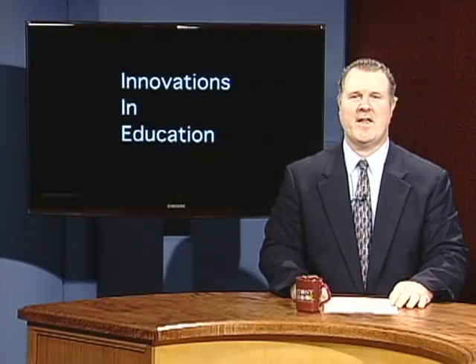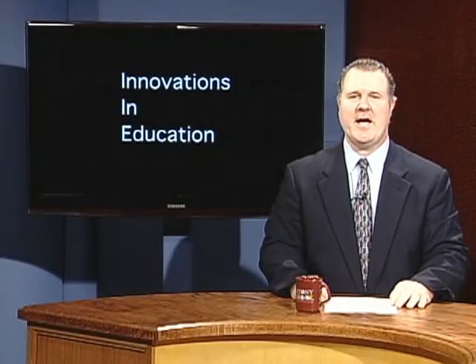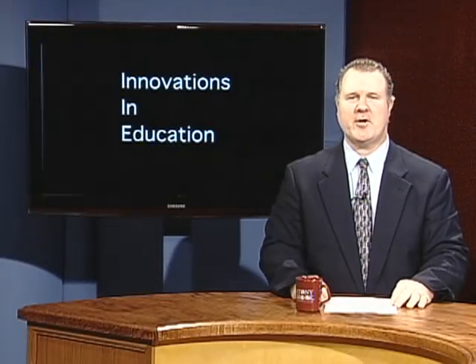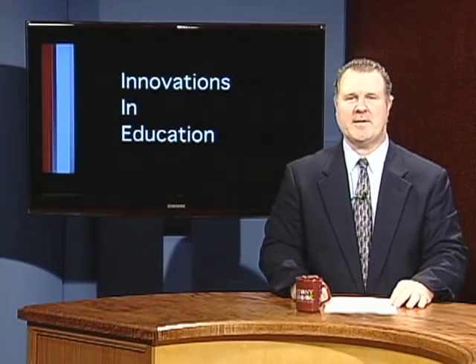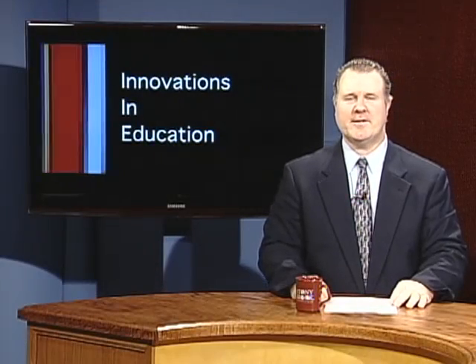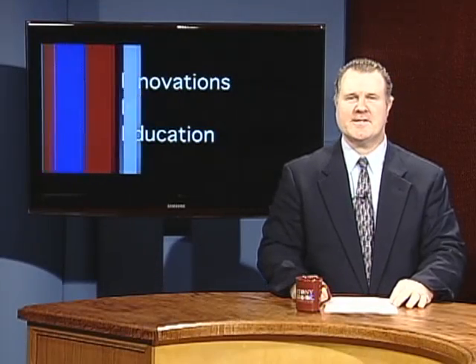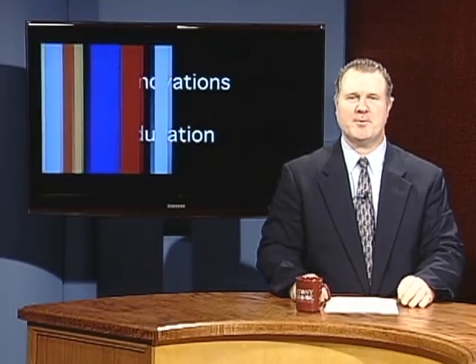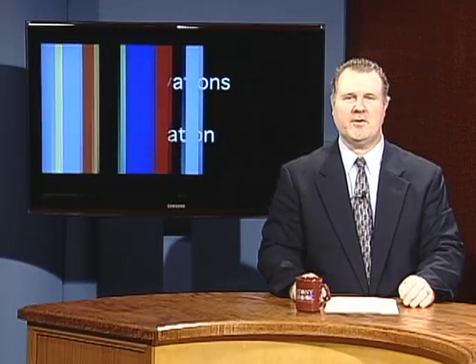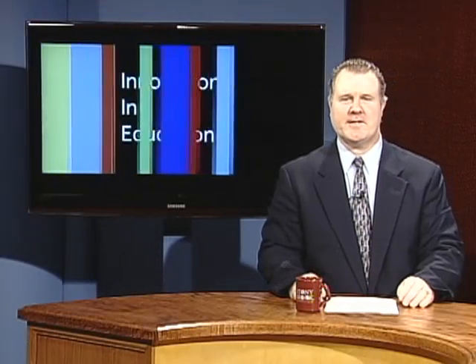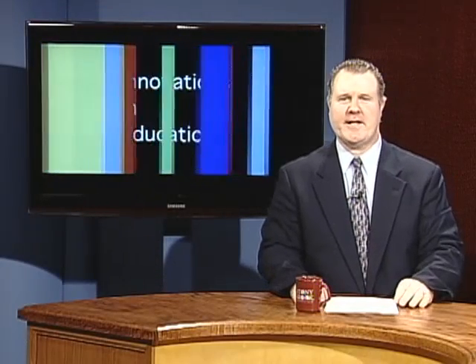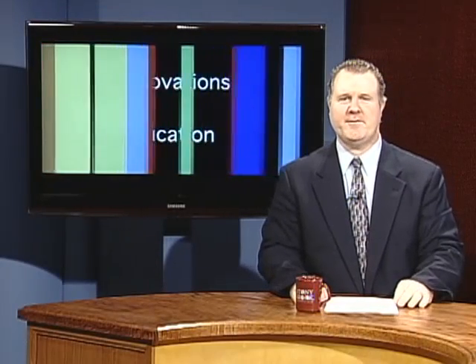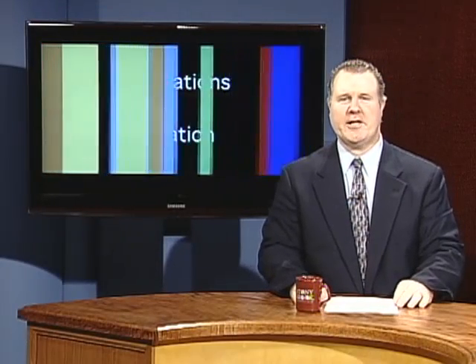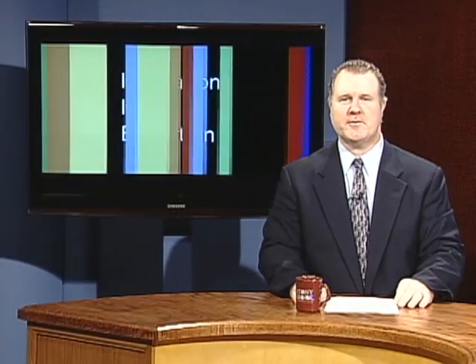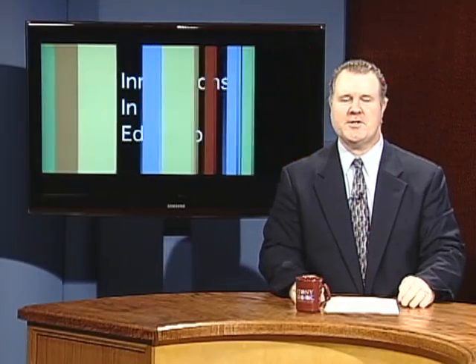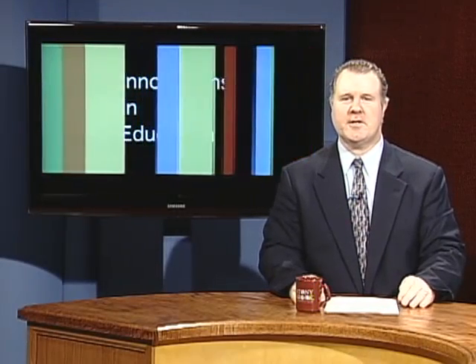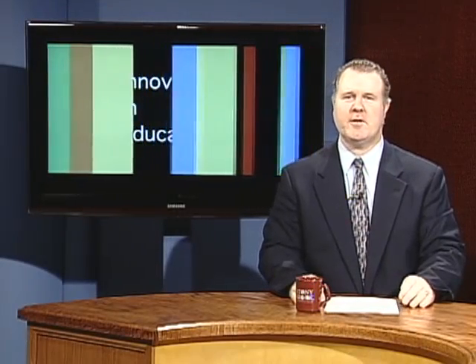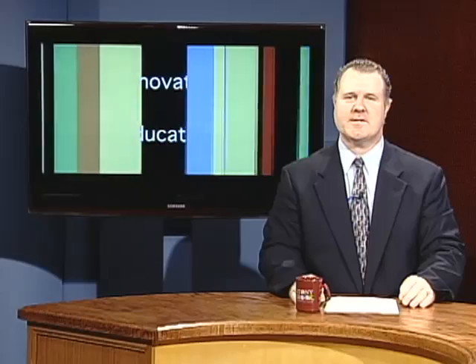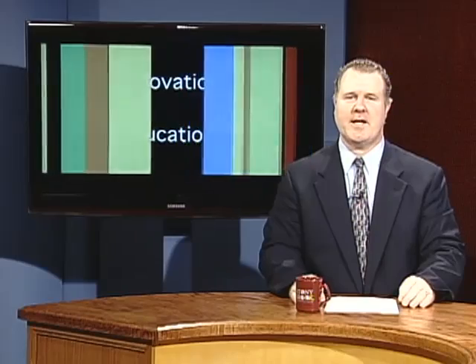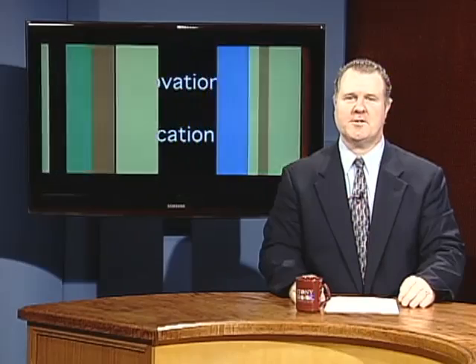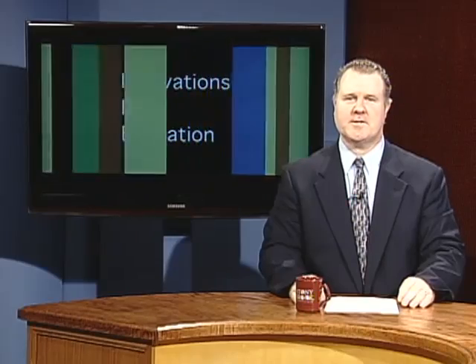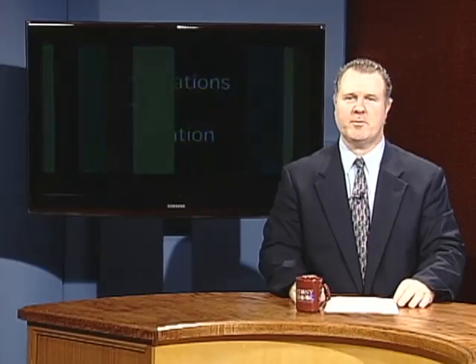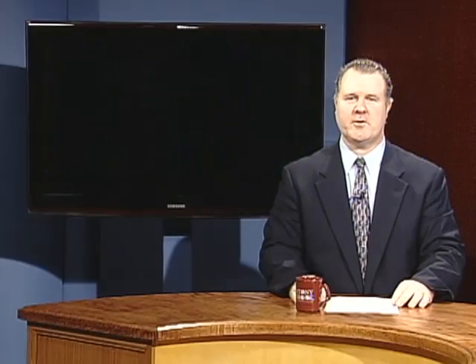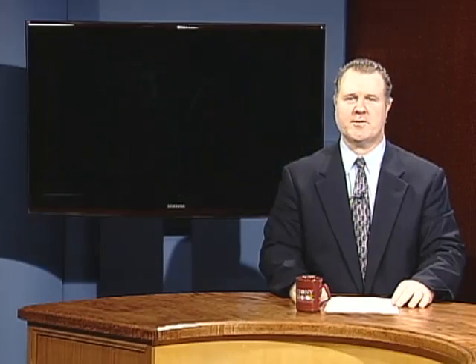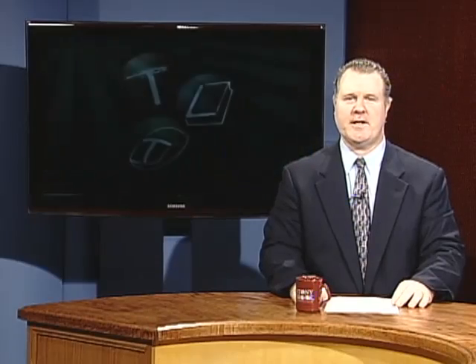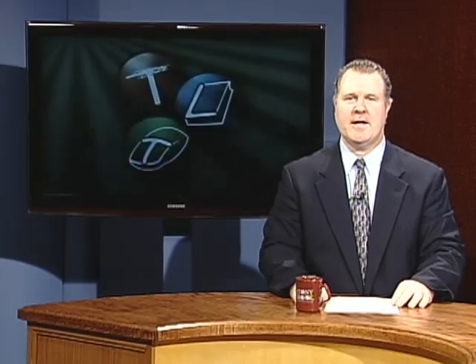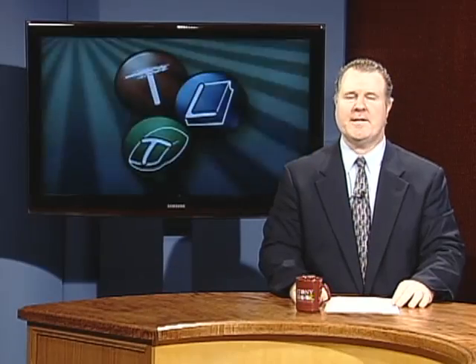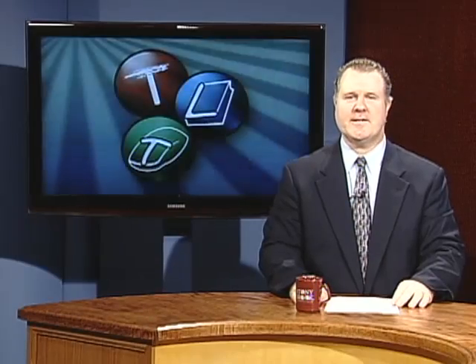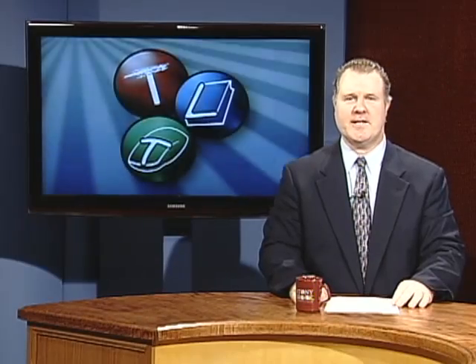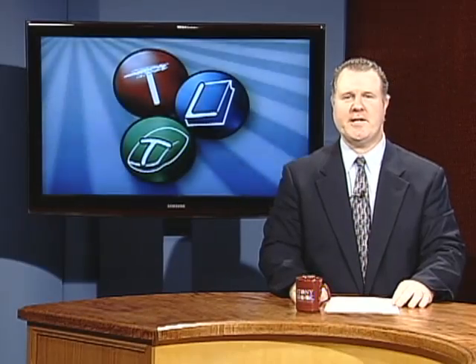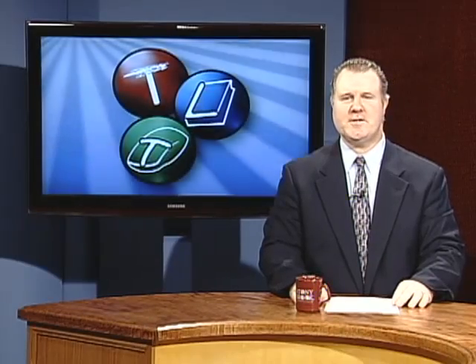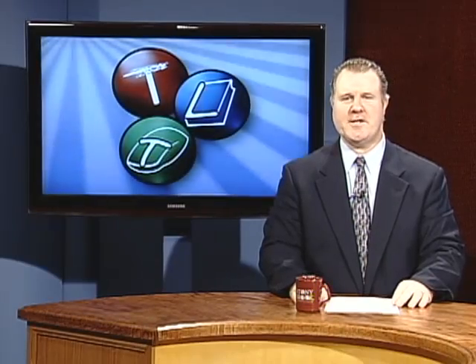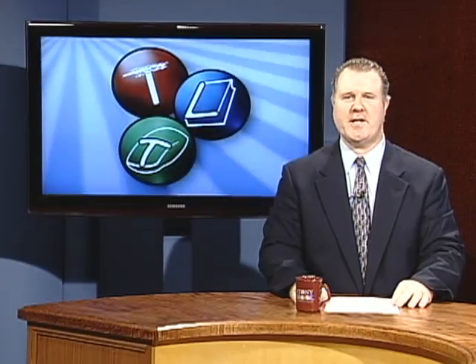Hi, I'm Graham Glenn, Assistant Provost and Executive Director for Teaching, Learning and Technology at Stony Brook University. This is Innovations in Education.